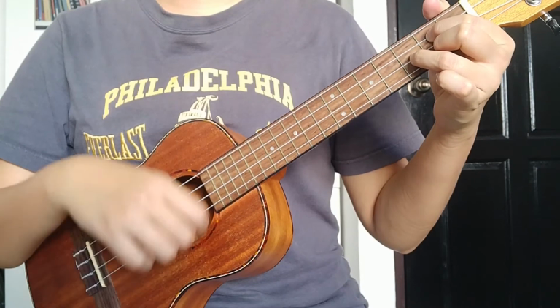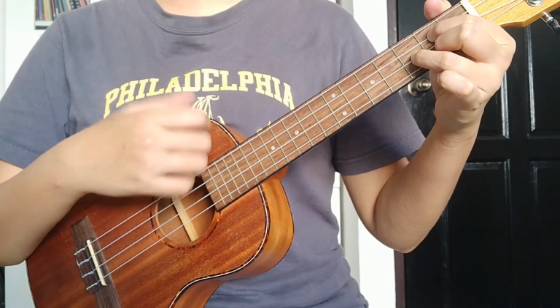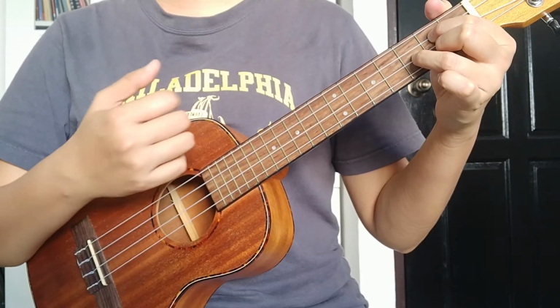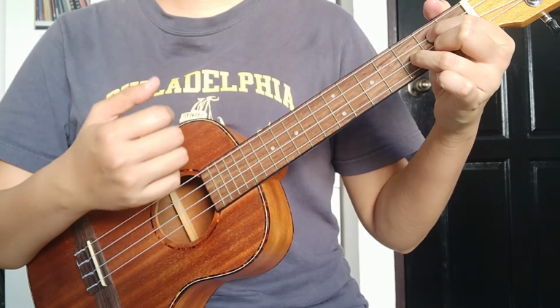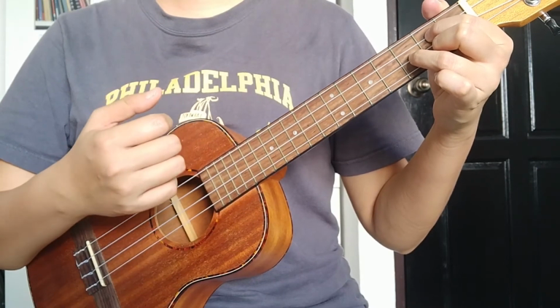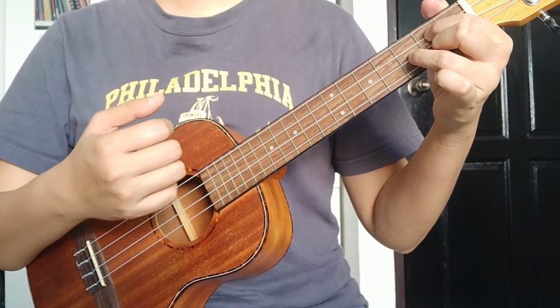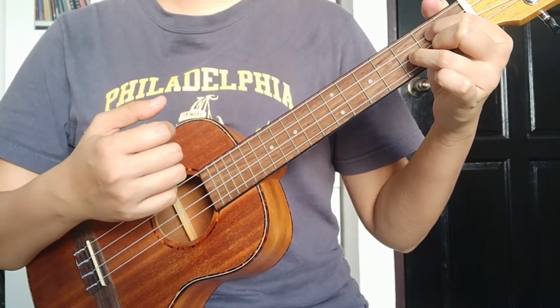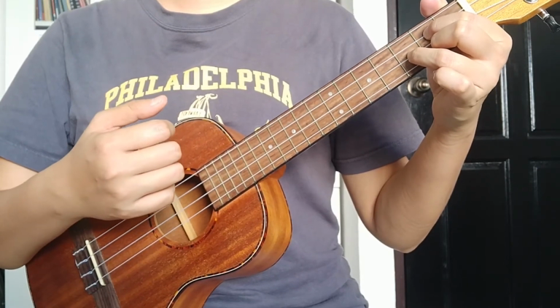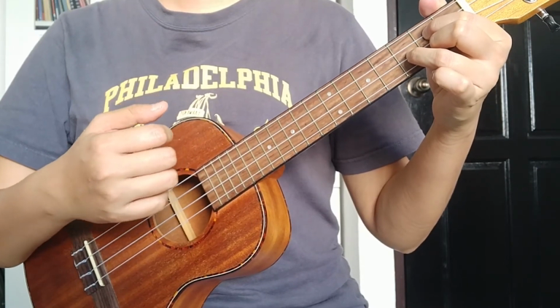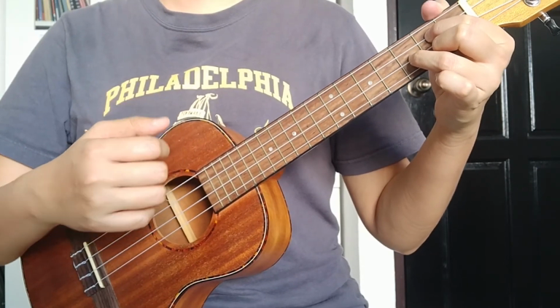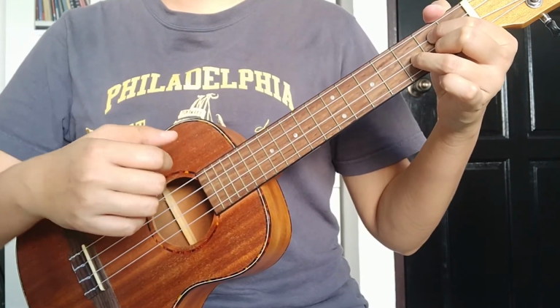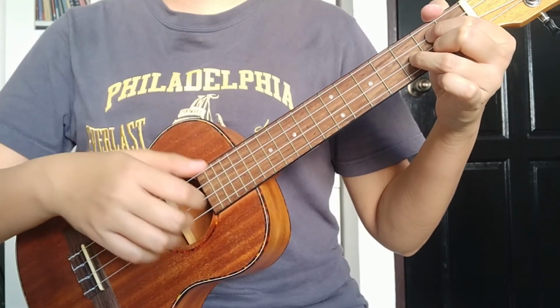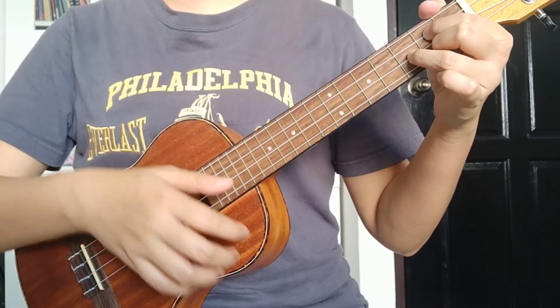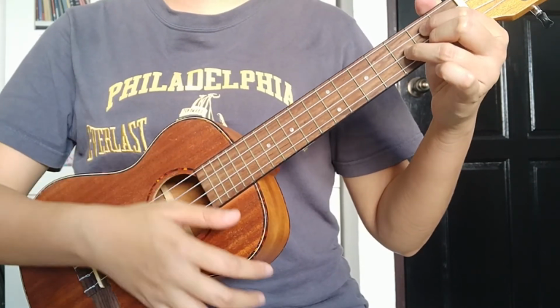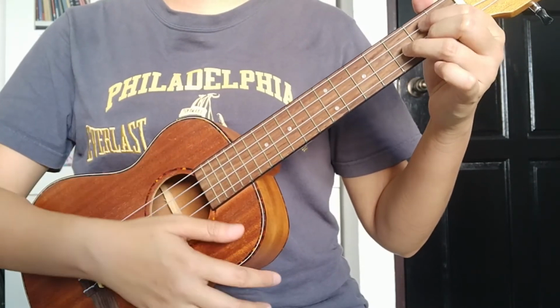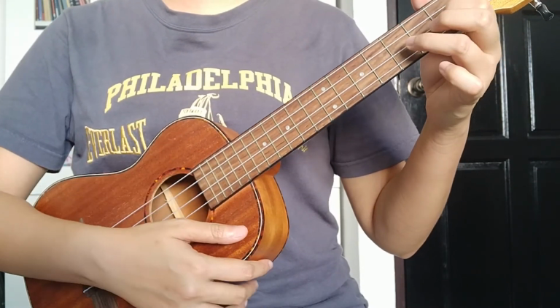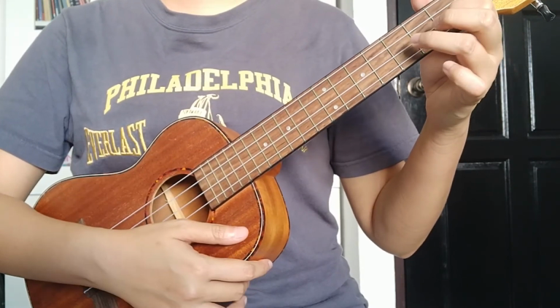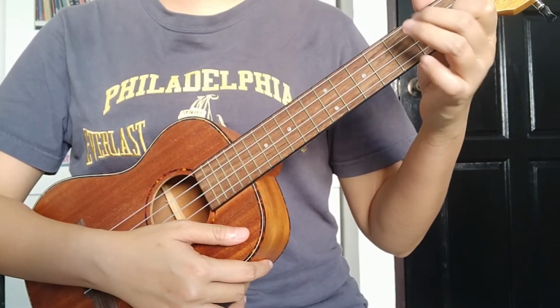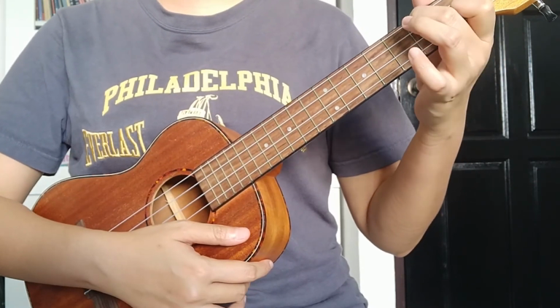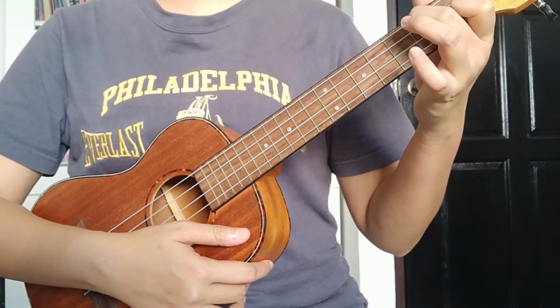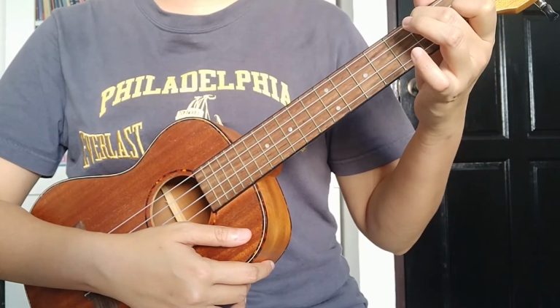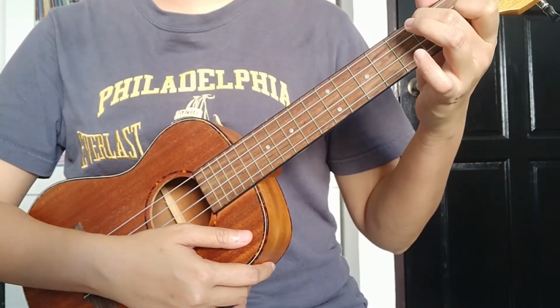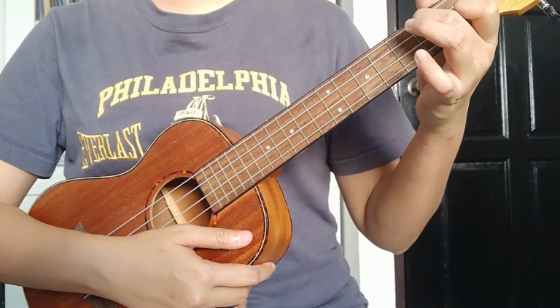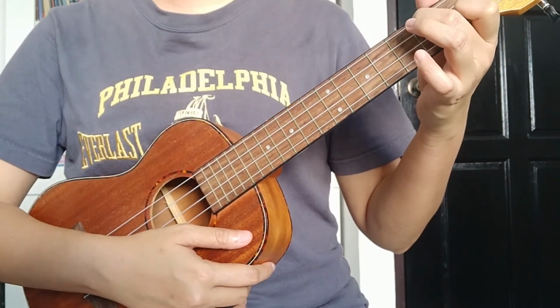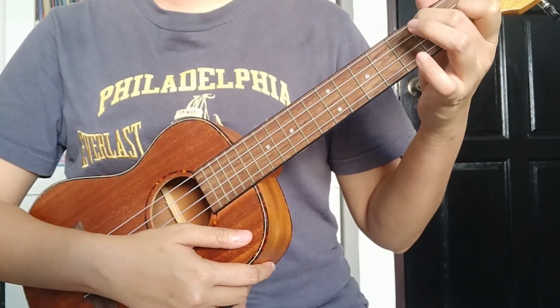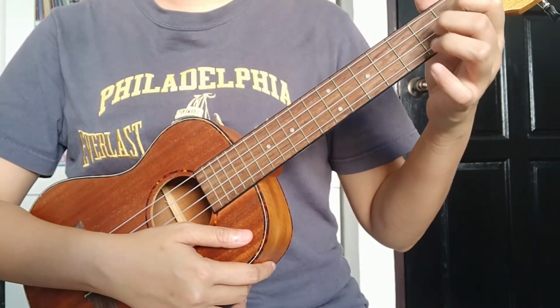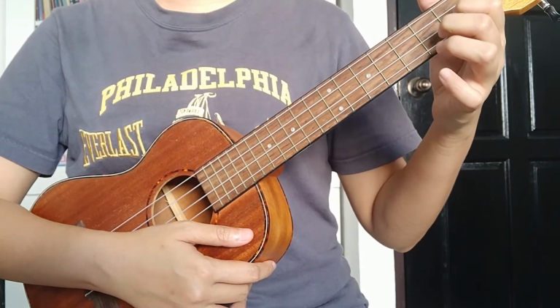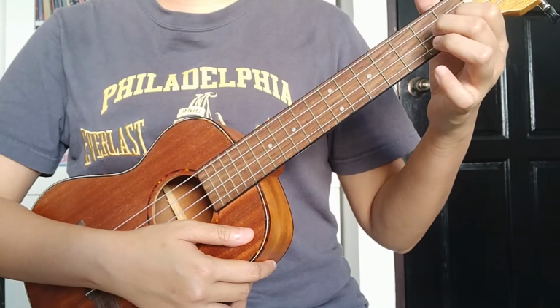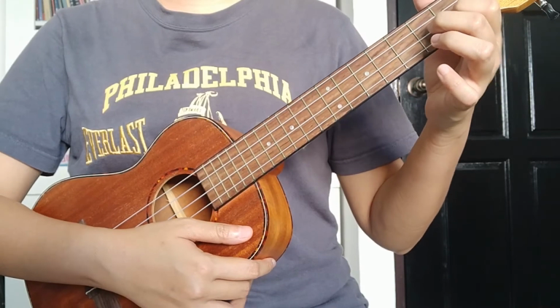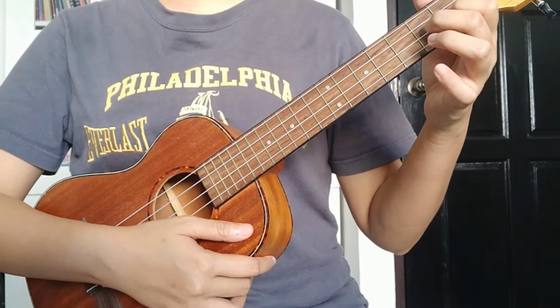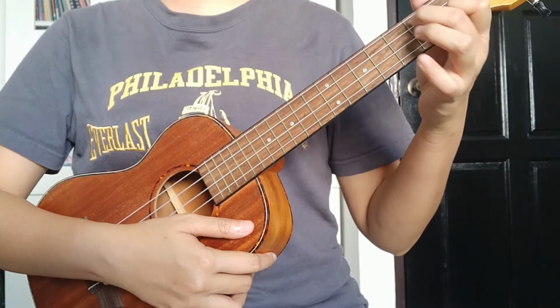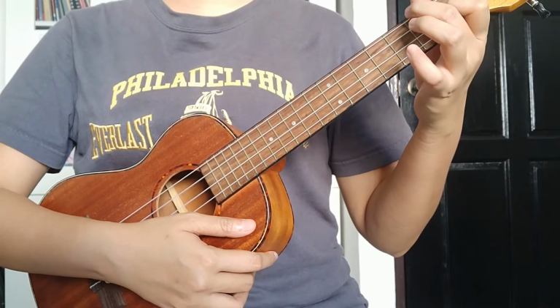So now we combine the F chord and the G chord — ready, one, two, three, go: down, down, up, down, down, up, down, down, up, up, down, up.